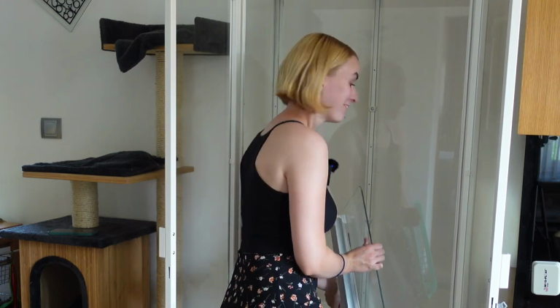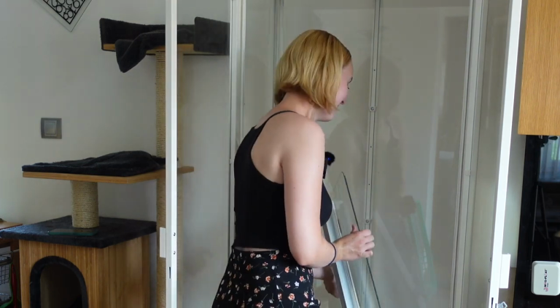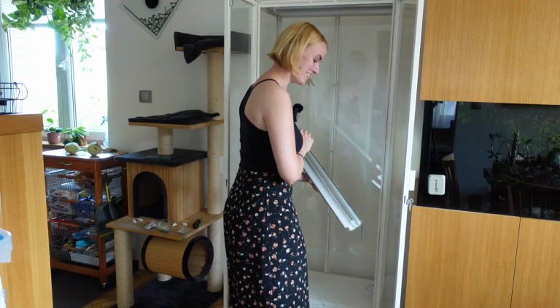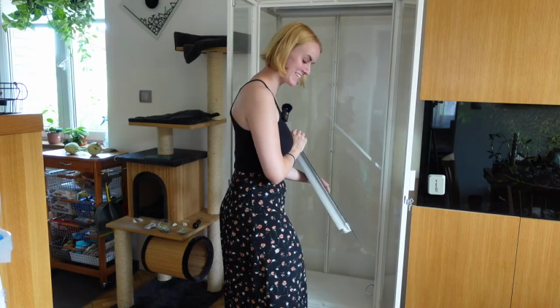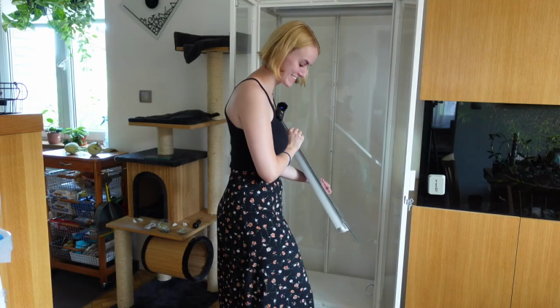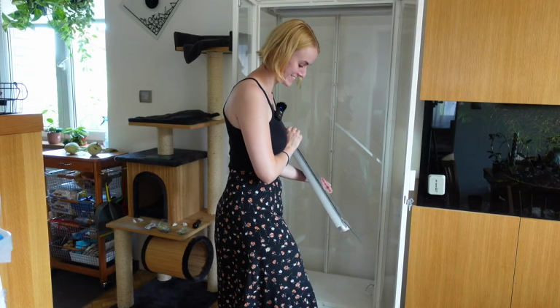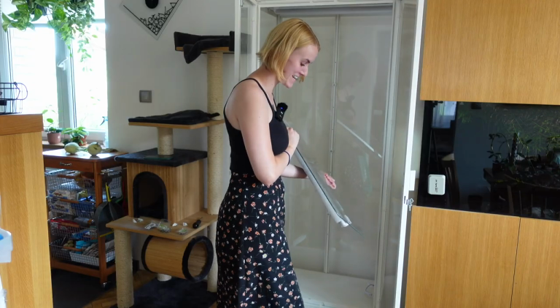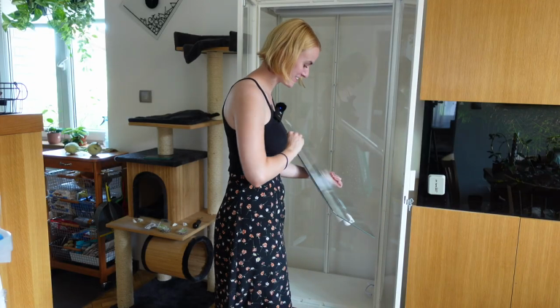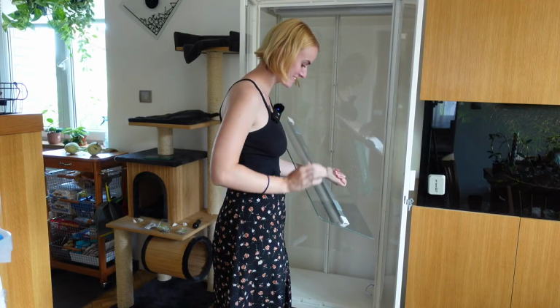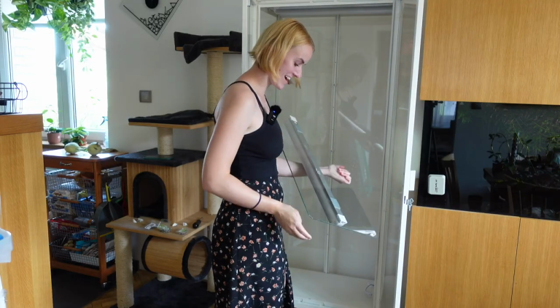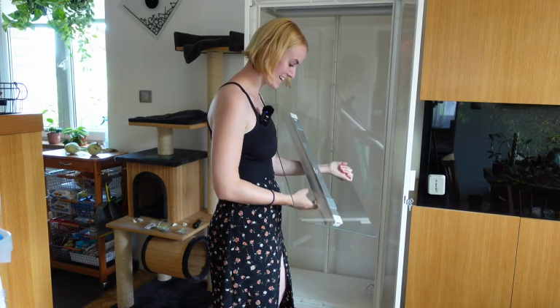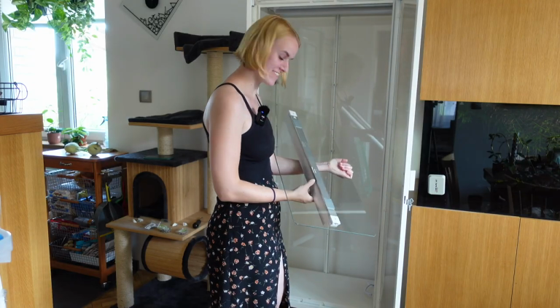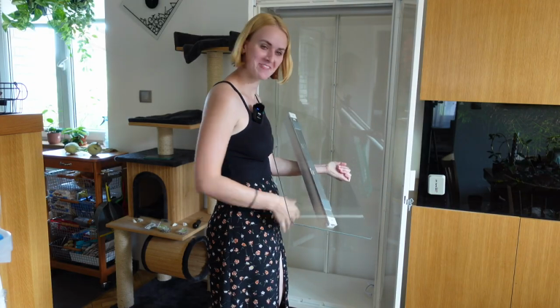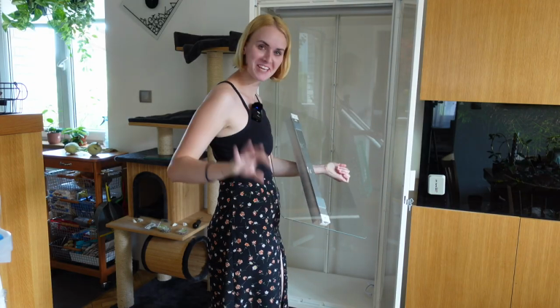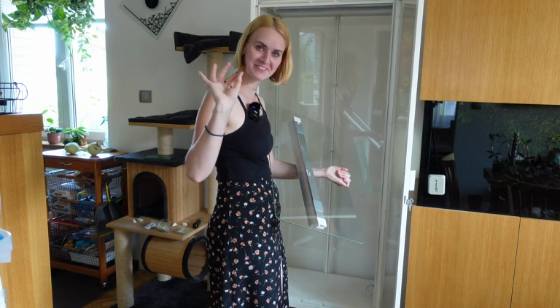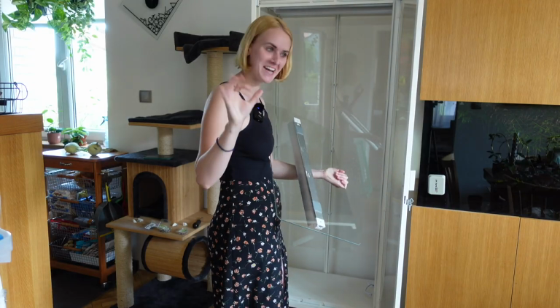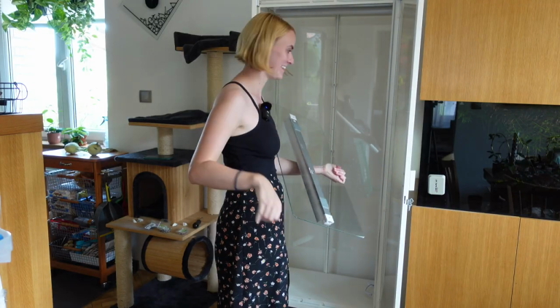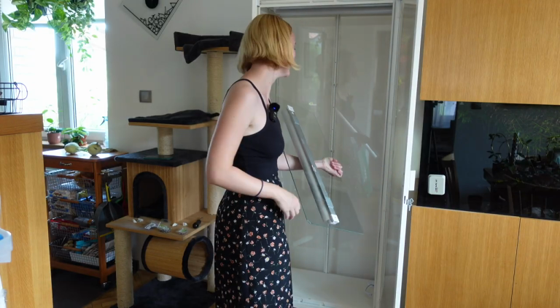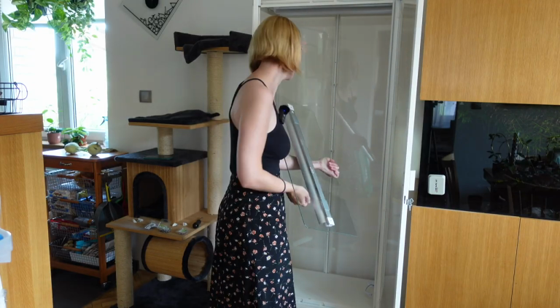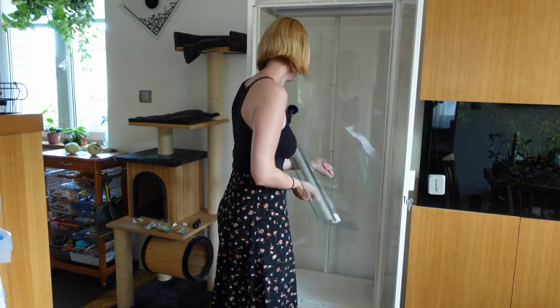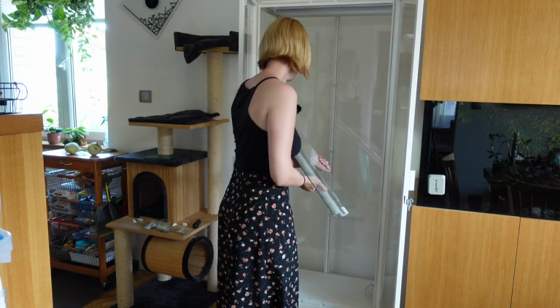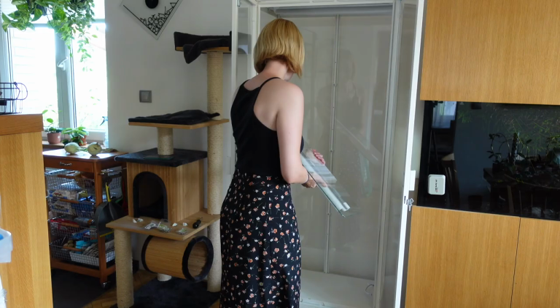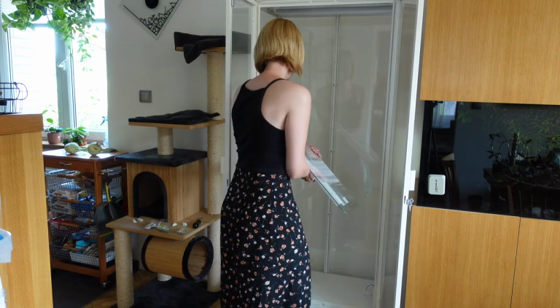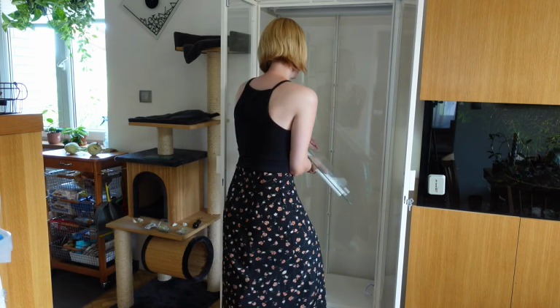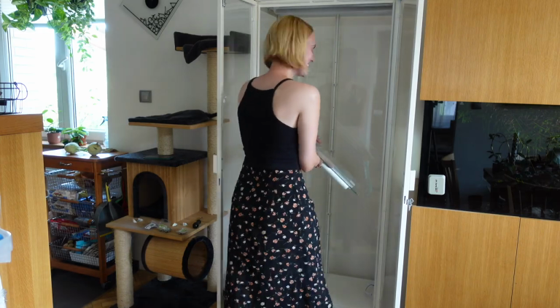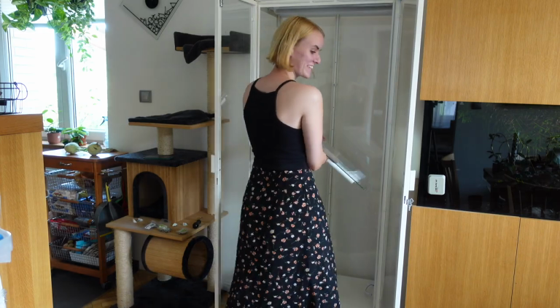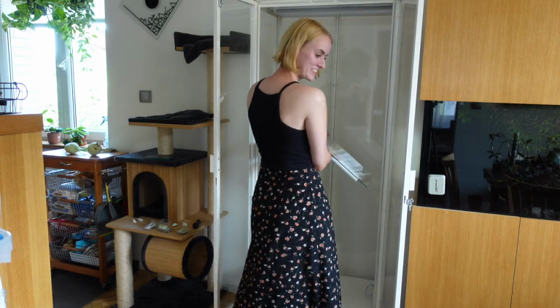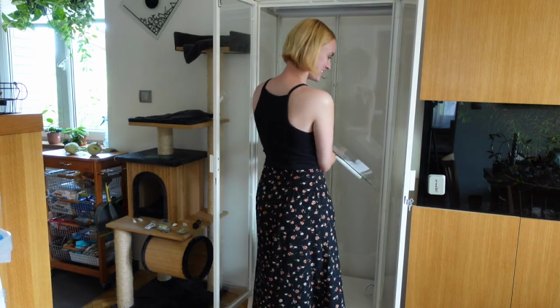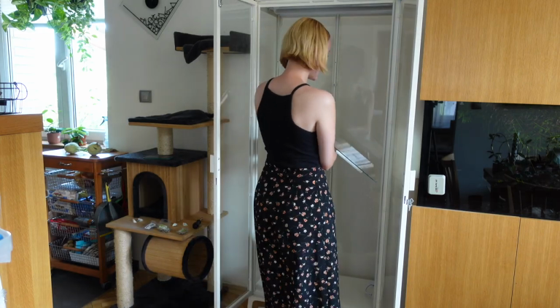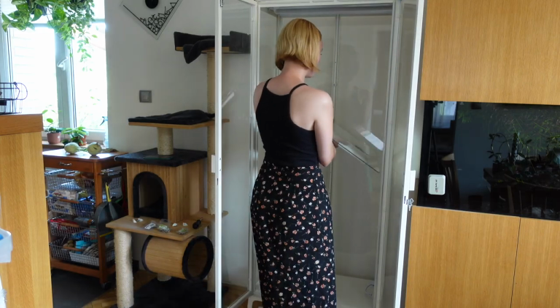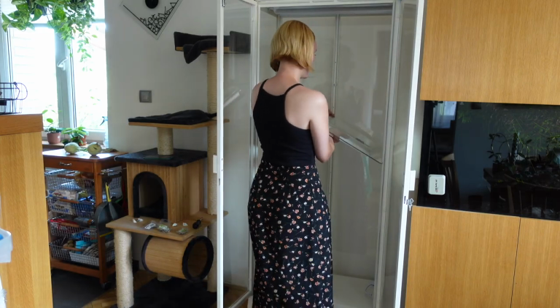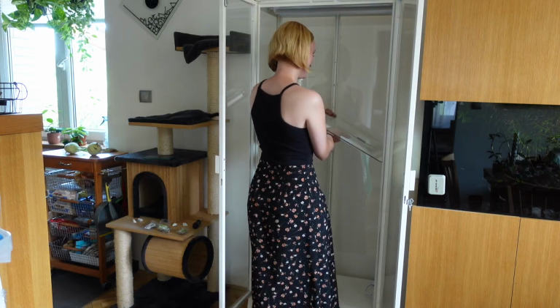All good, everything's fine, everything is fine. Scared the shit out of me though.